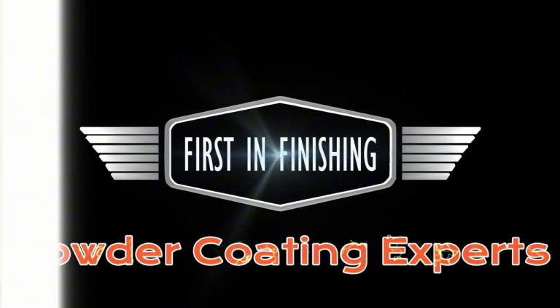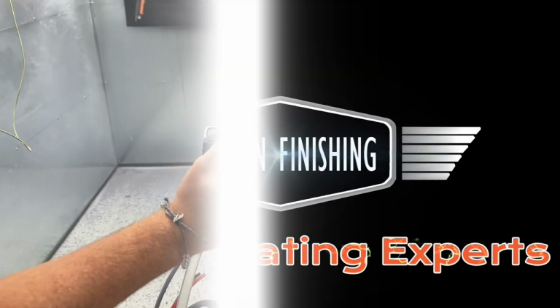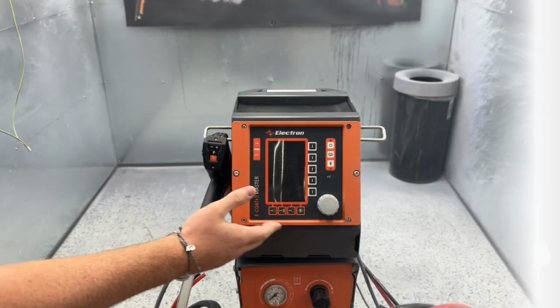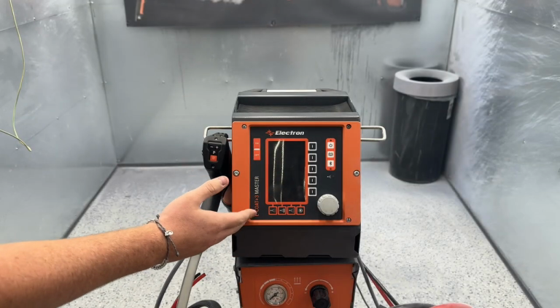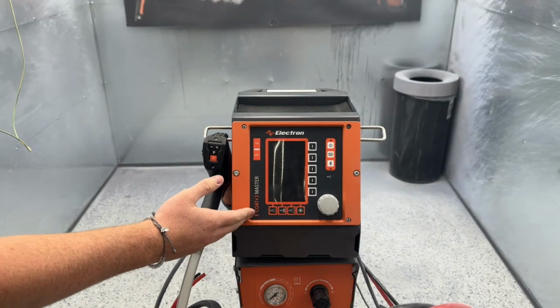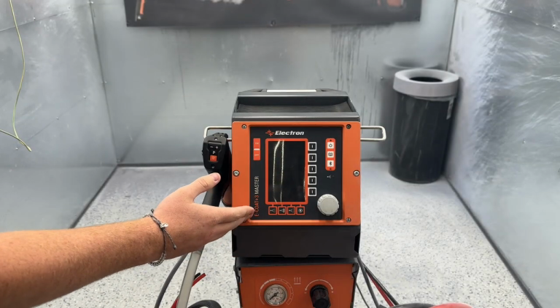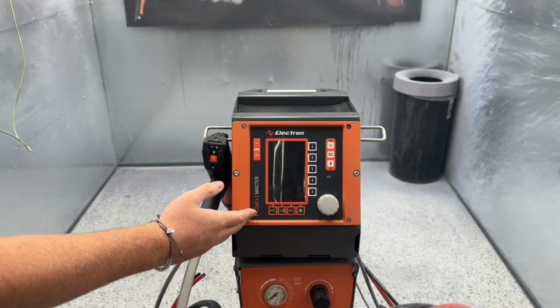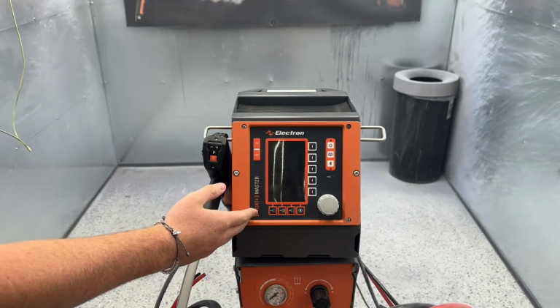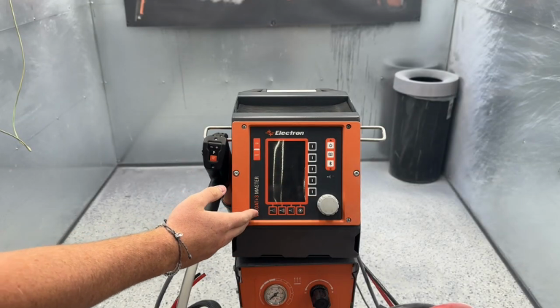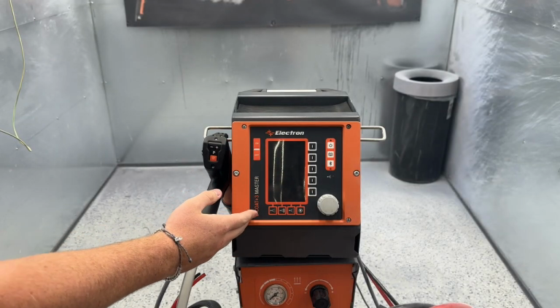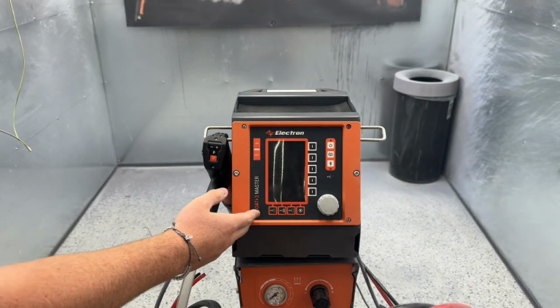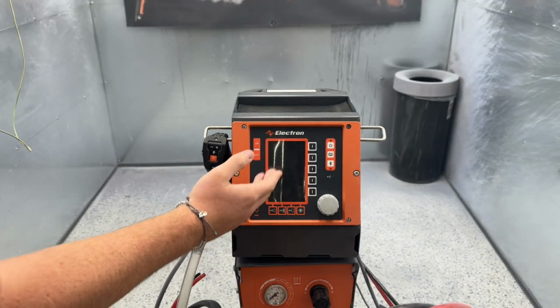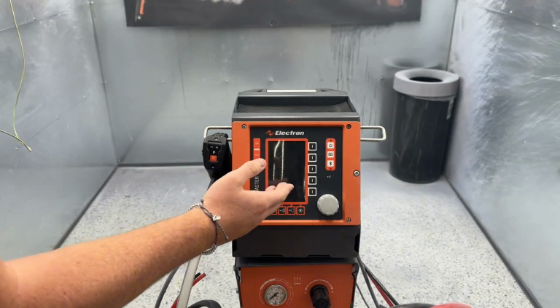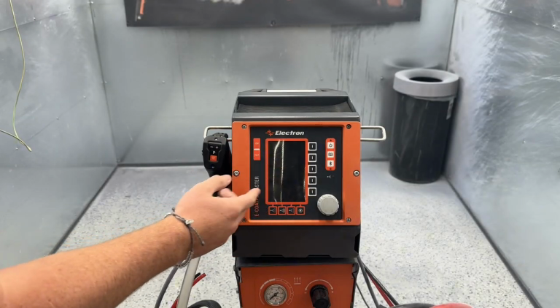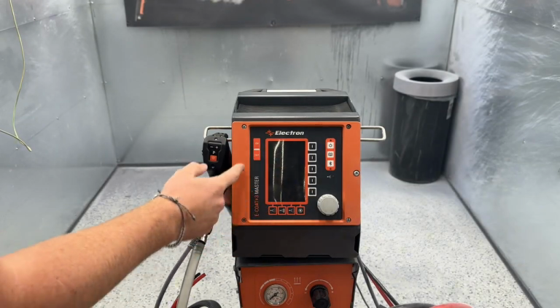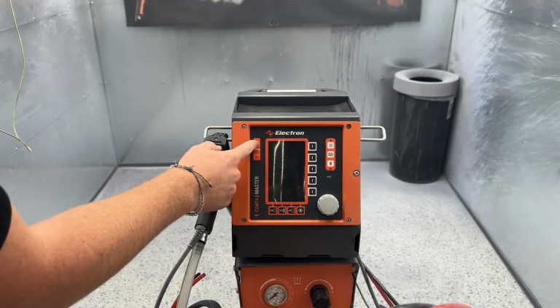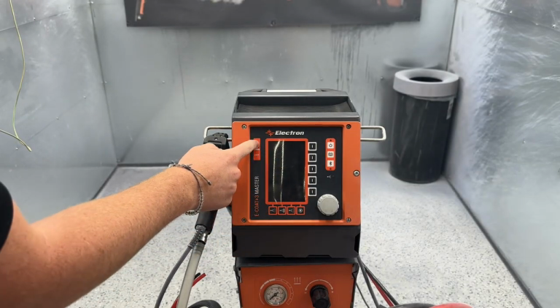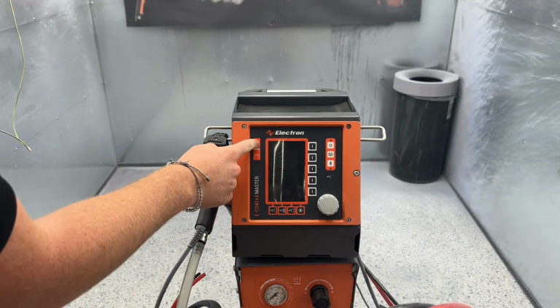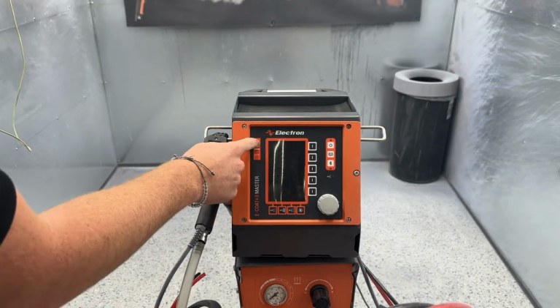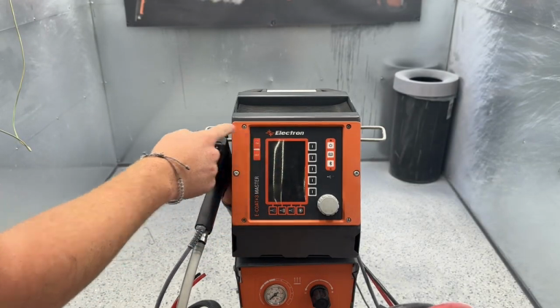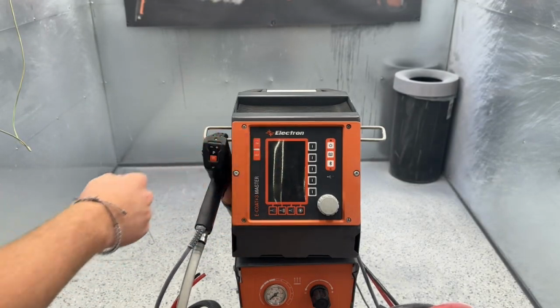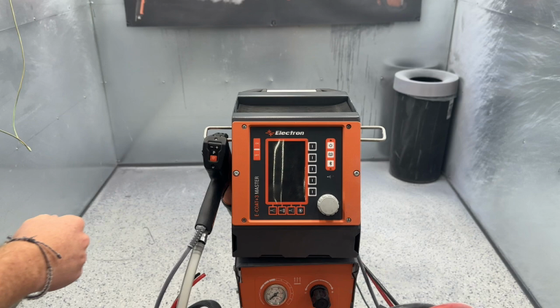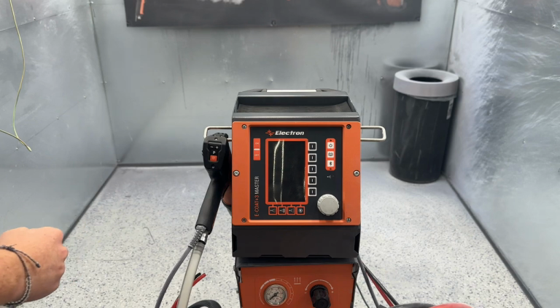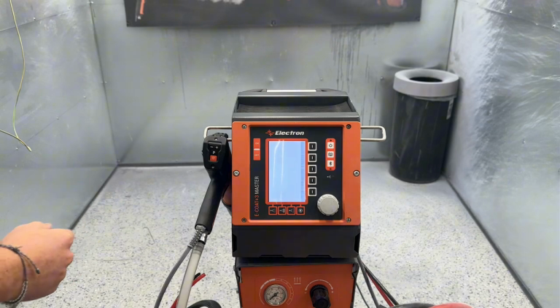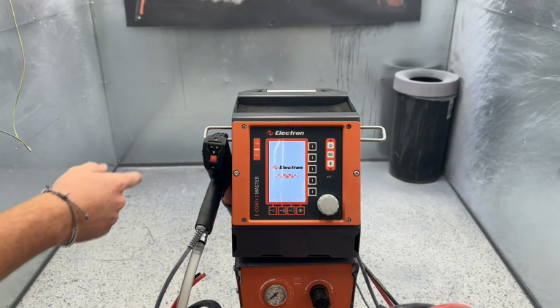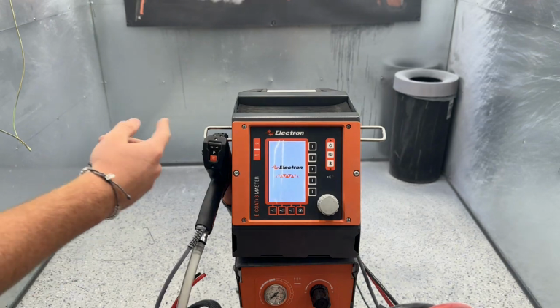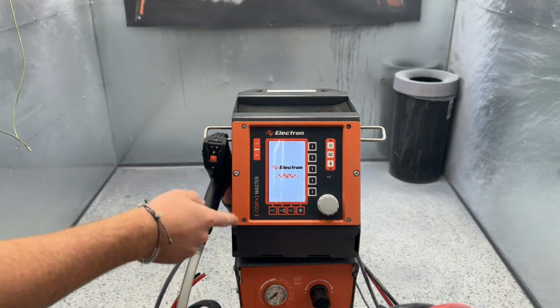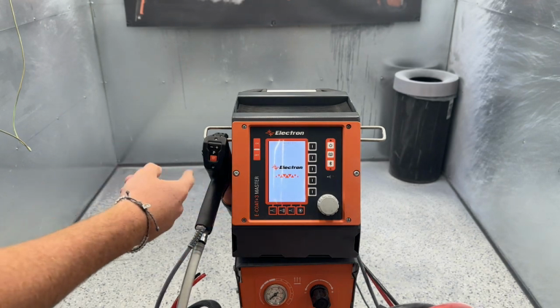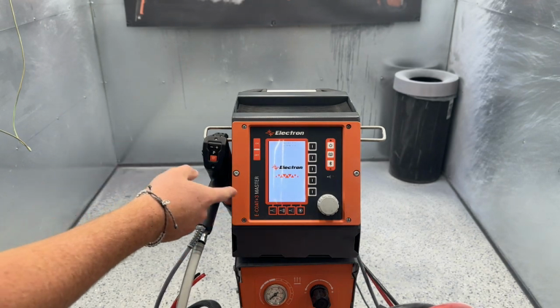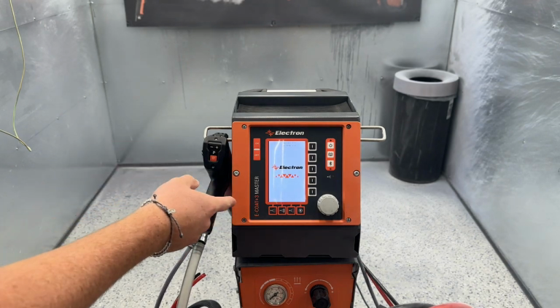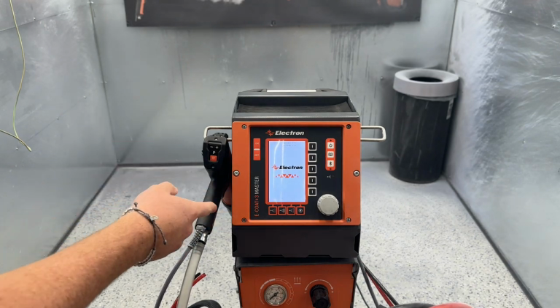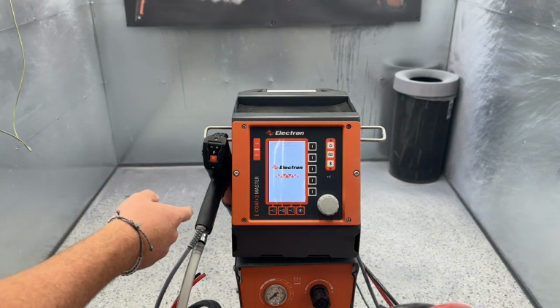First things first, we're going to start off with the controller. To turn it on, we're going to hit this on button here. It's going to run through a boot-up screen.